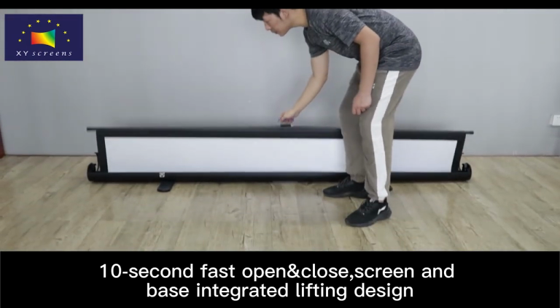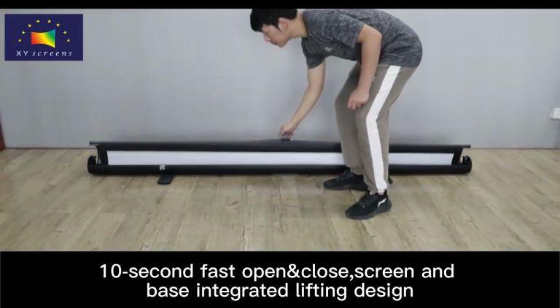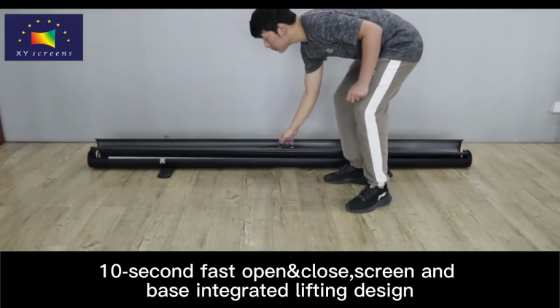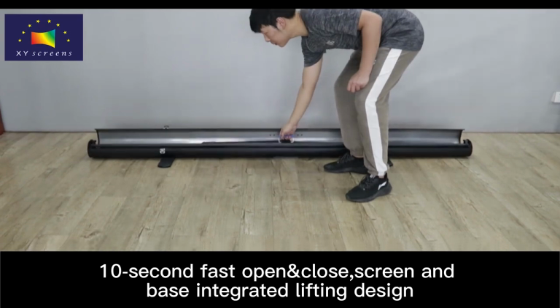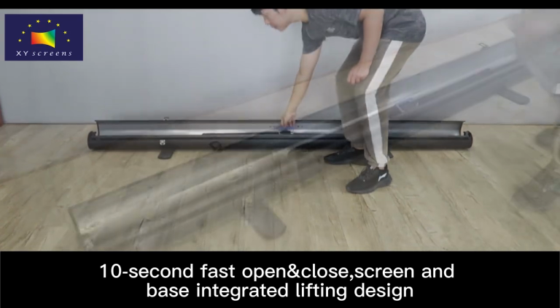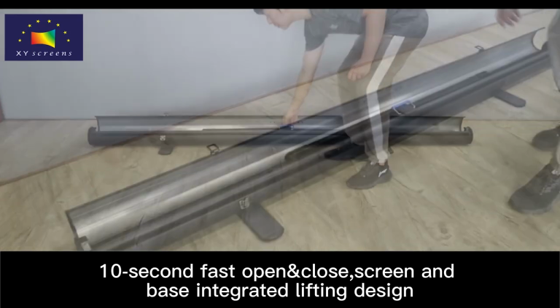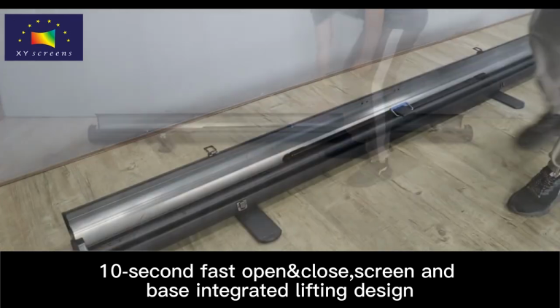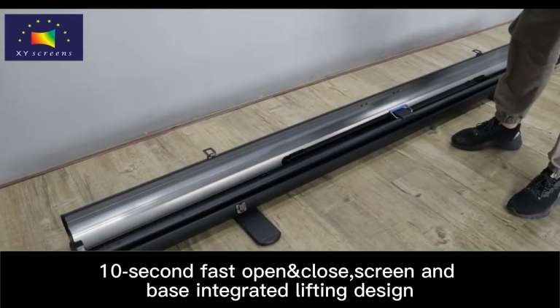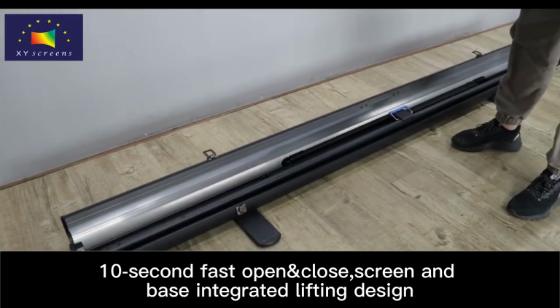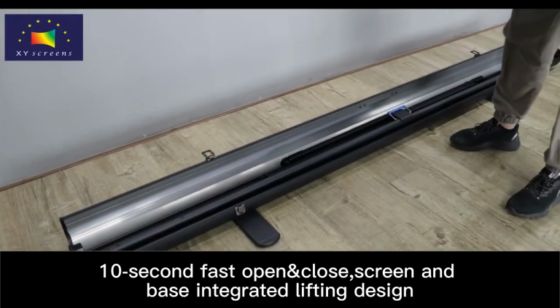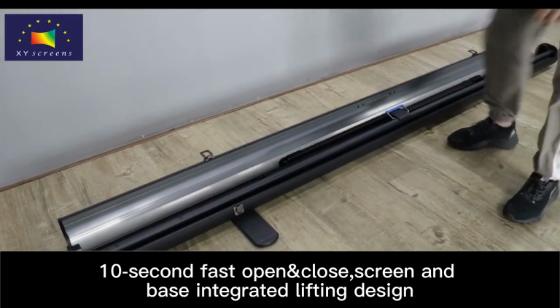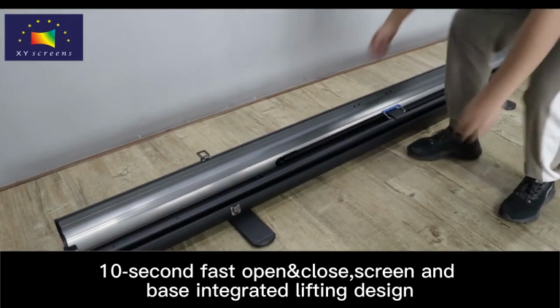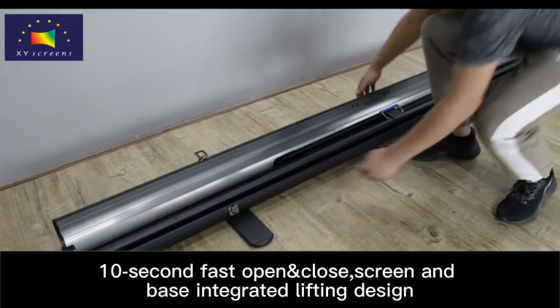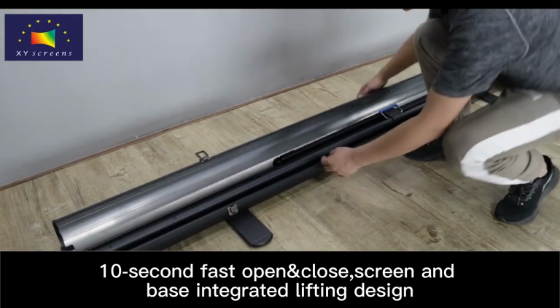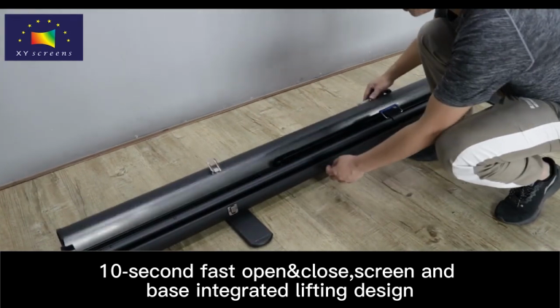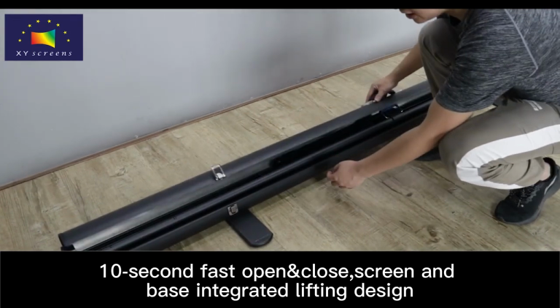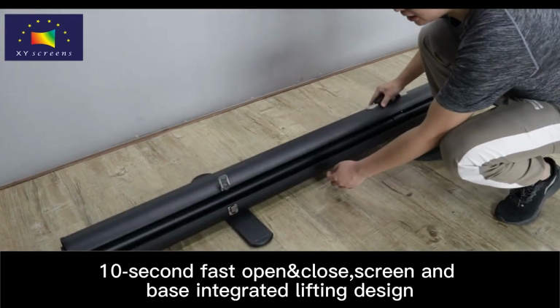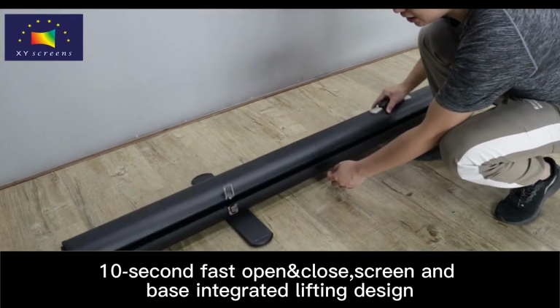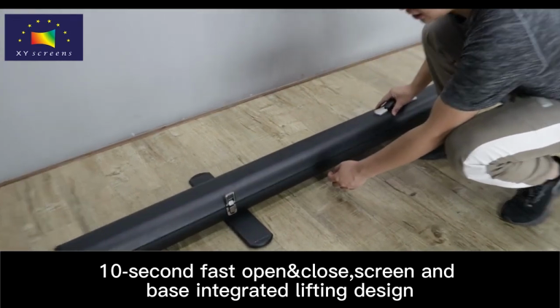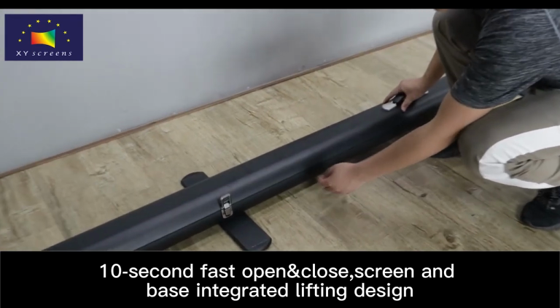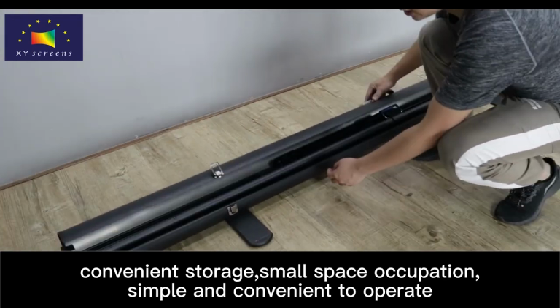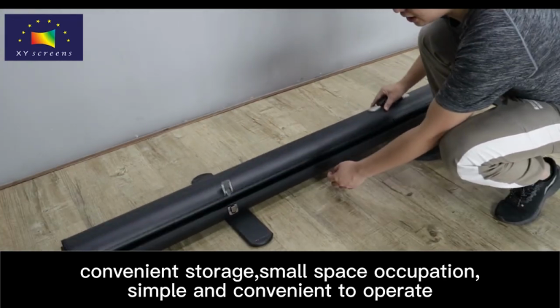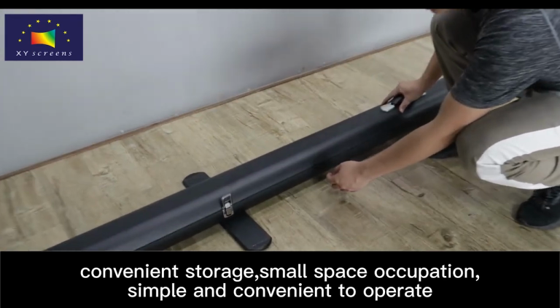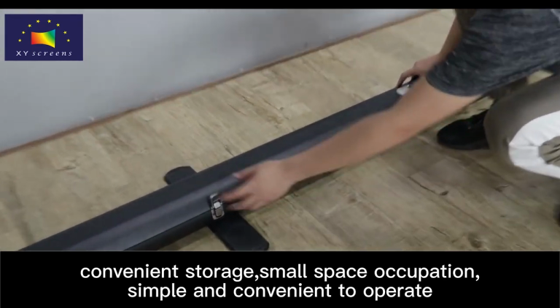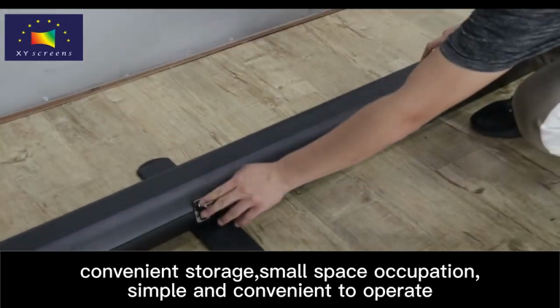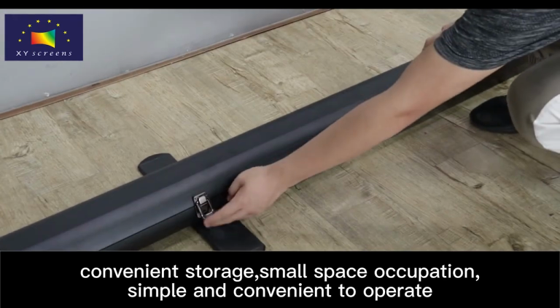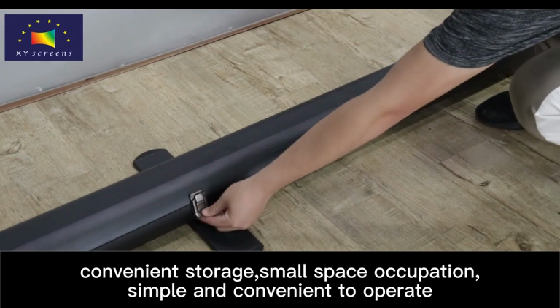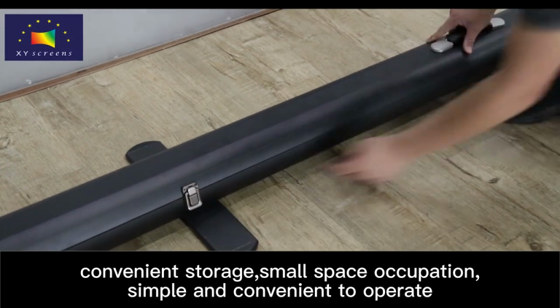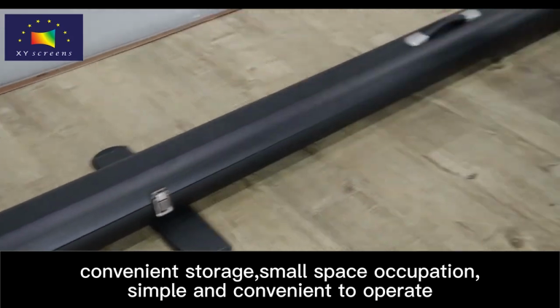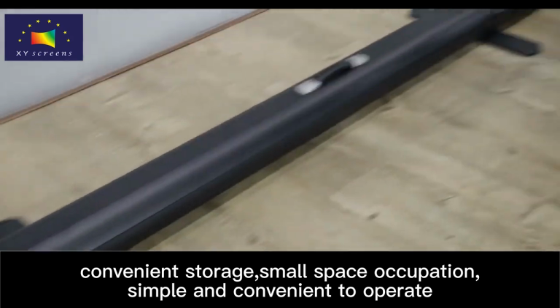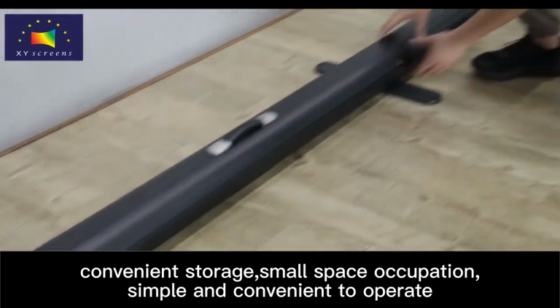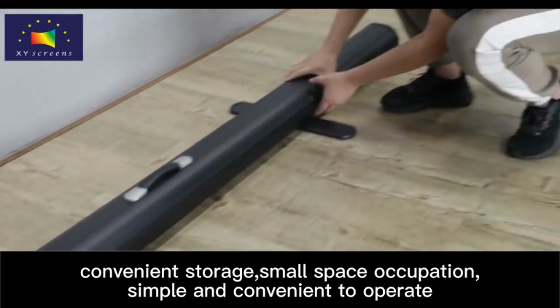Screen and Base Integrated Lifting Design. Convenient Storage, small space occupation, simple and convenient to operate.